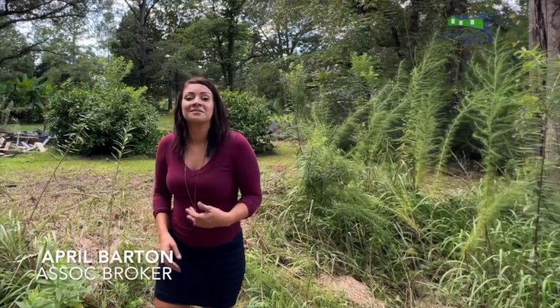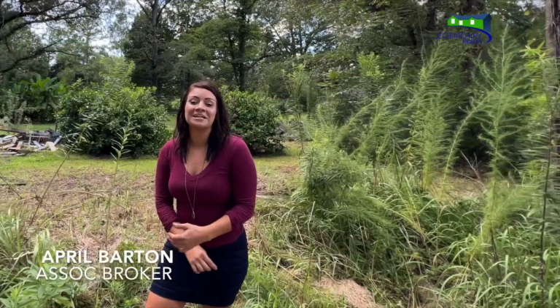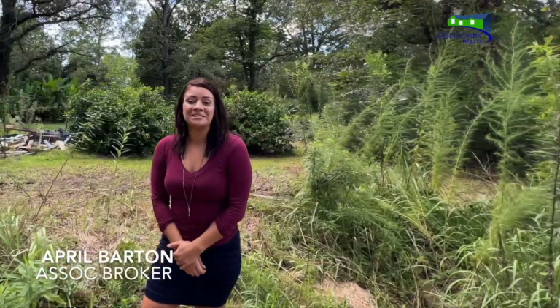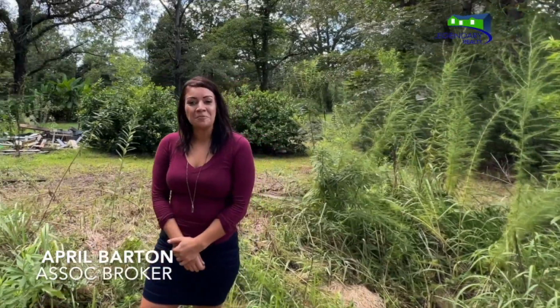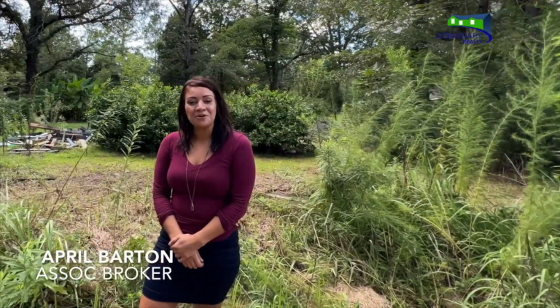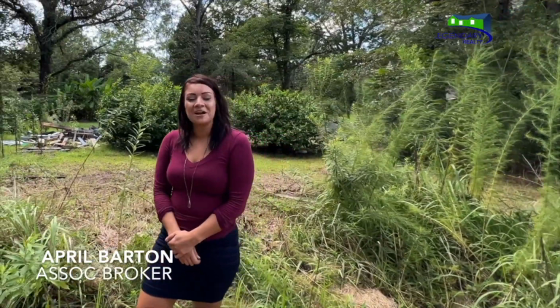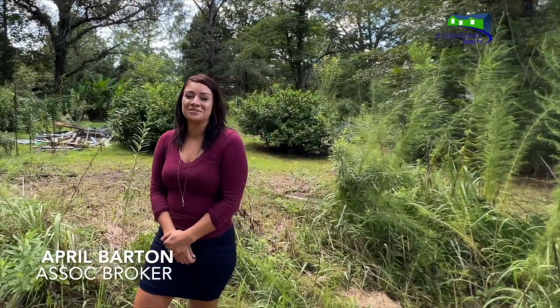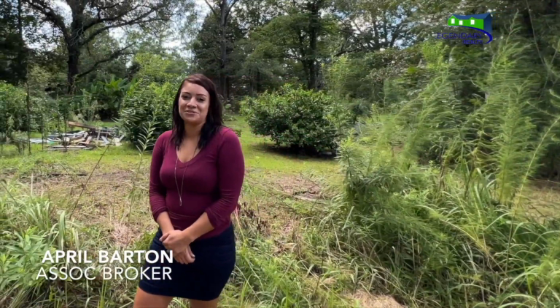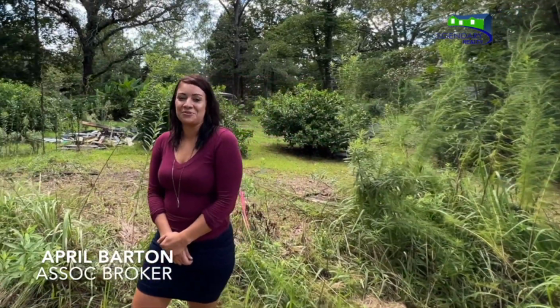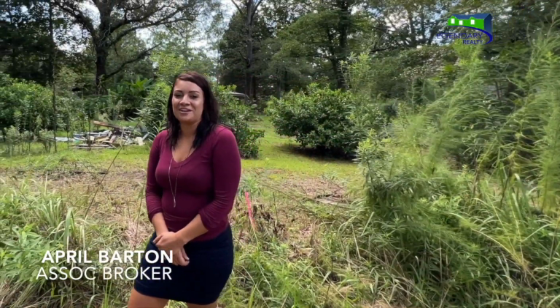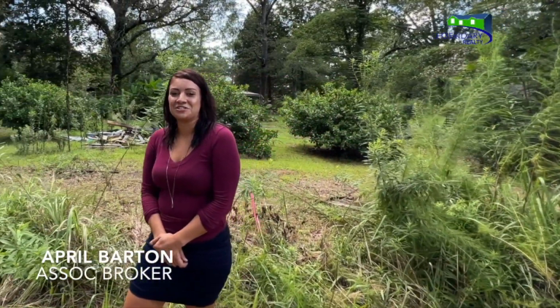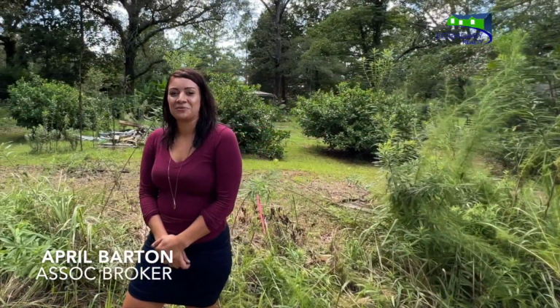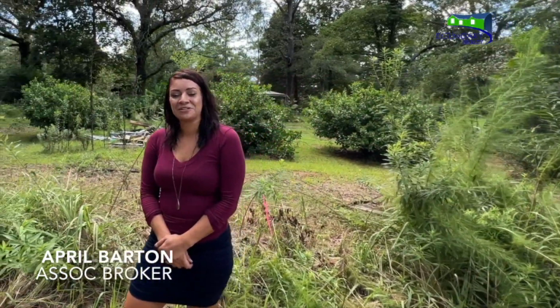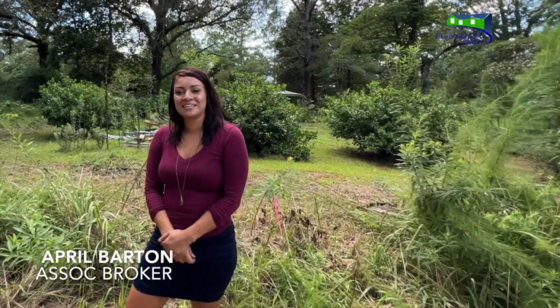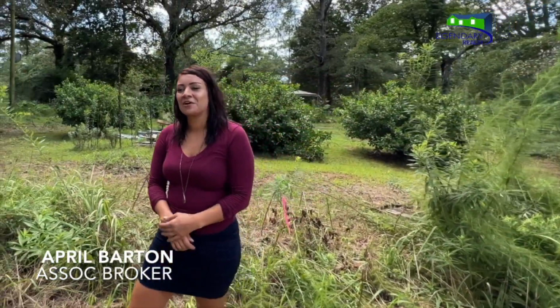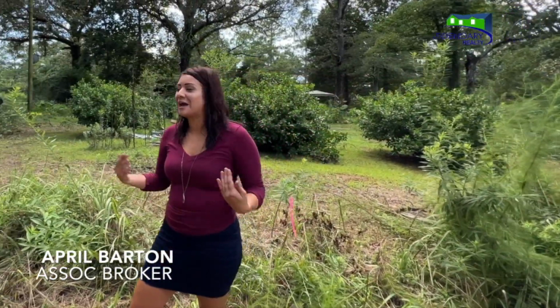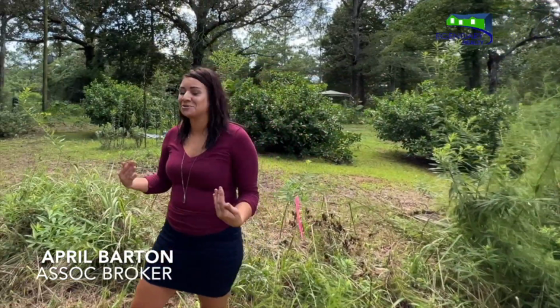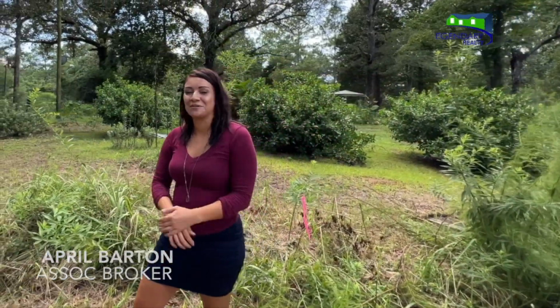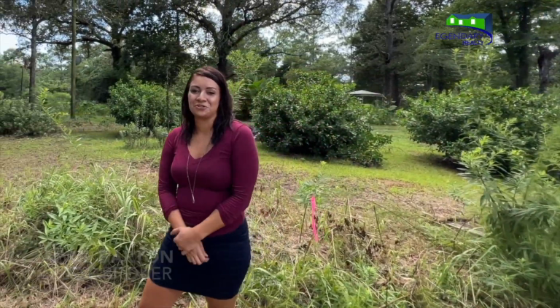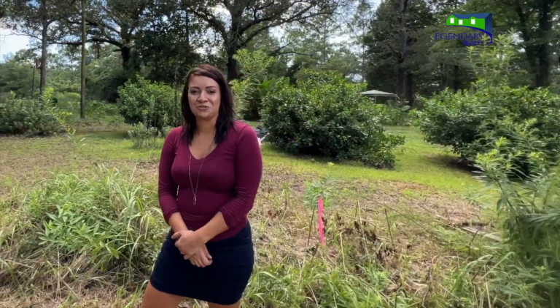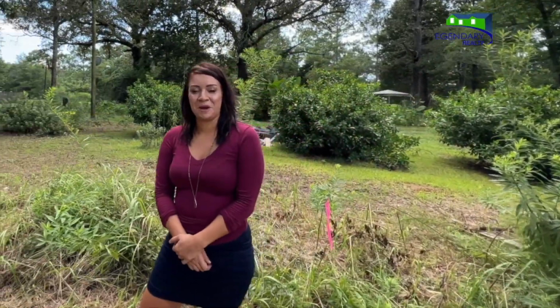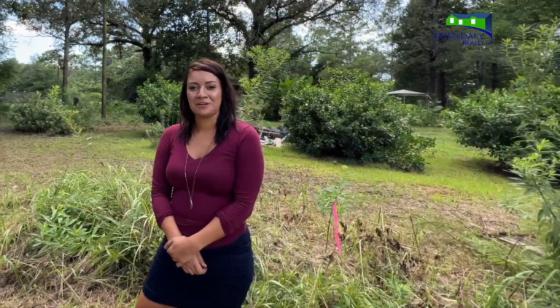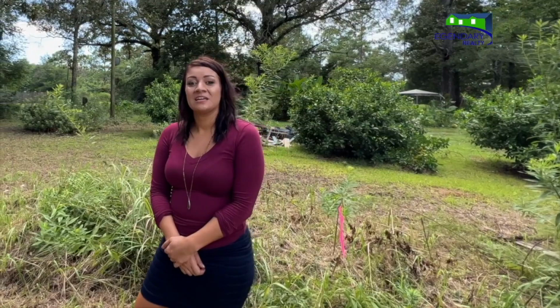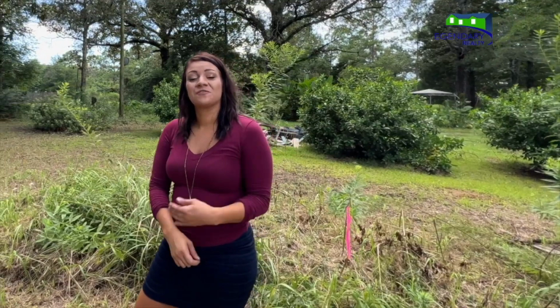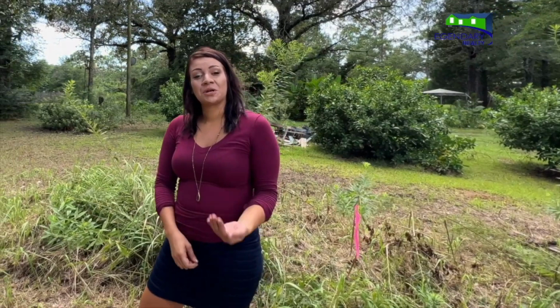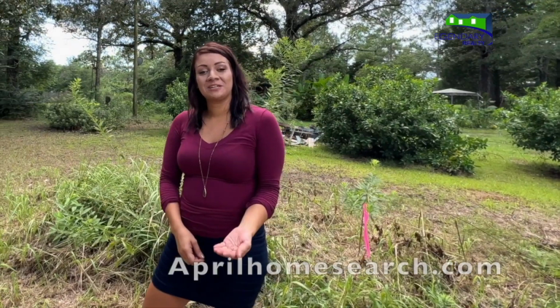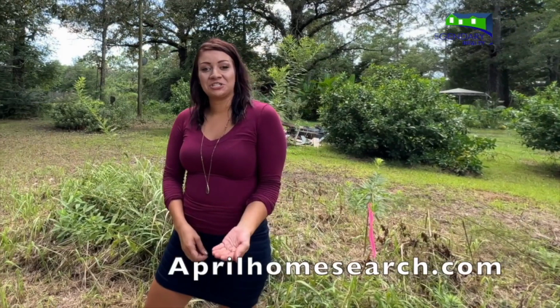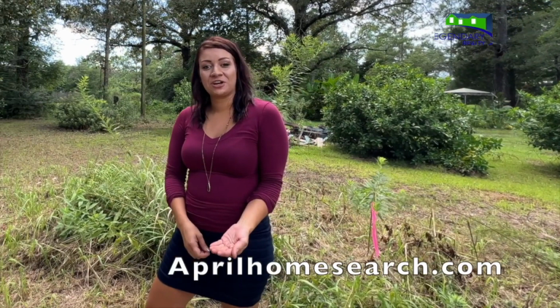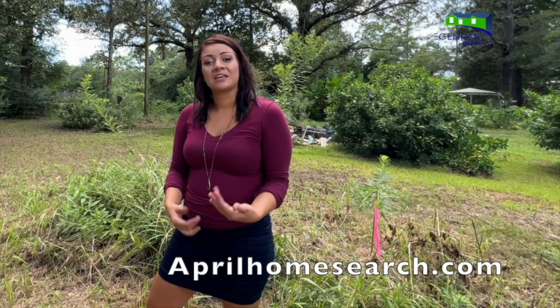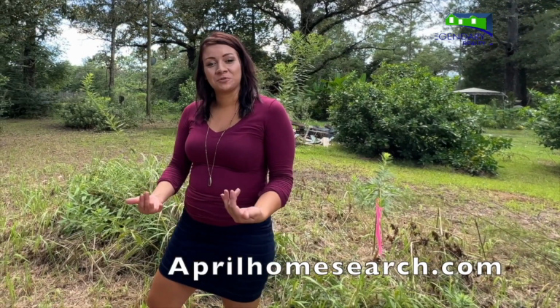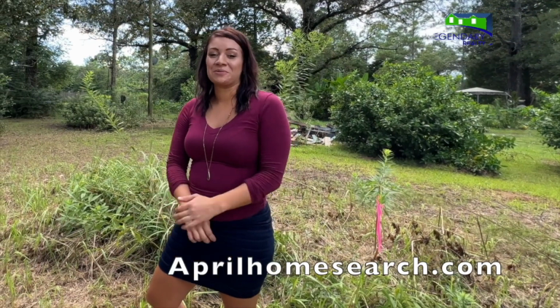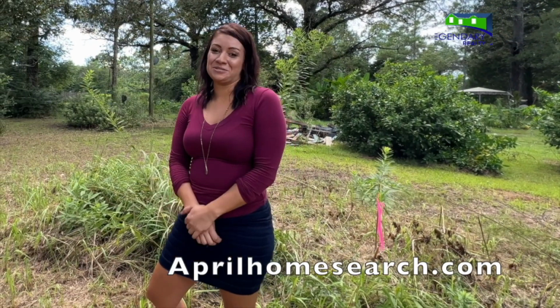My name is April Barton. I'm the associate broker at Legendary Realty and I would absolutely love to show you this property. If you're working with an agent, great — I'd love to work with them too.